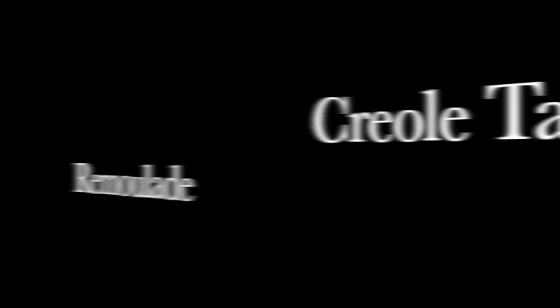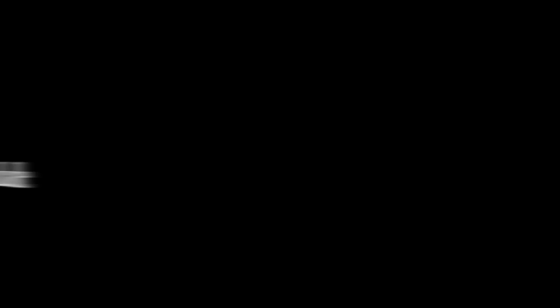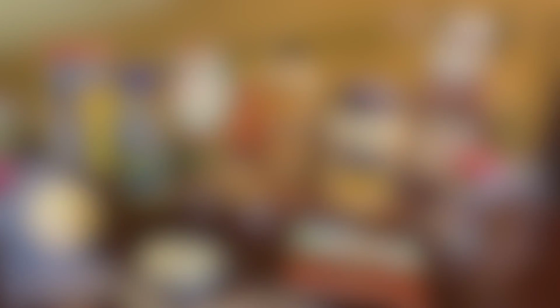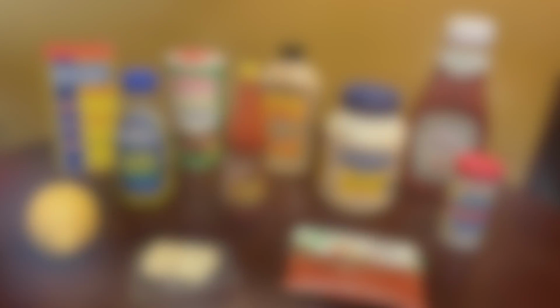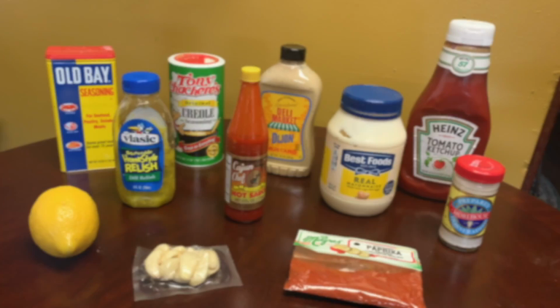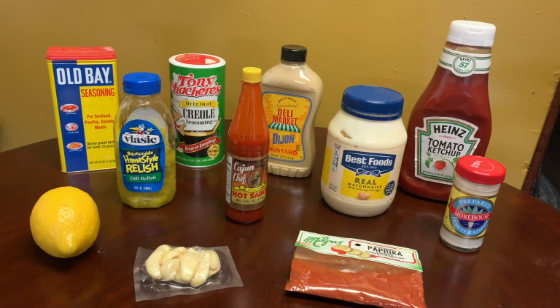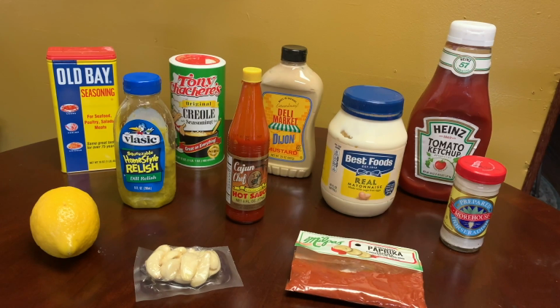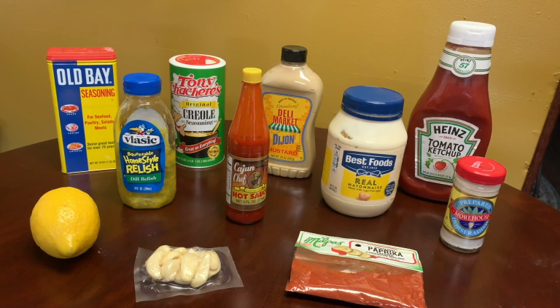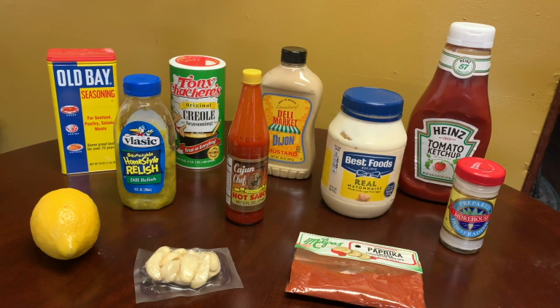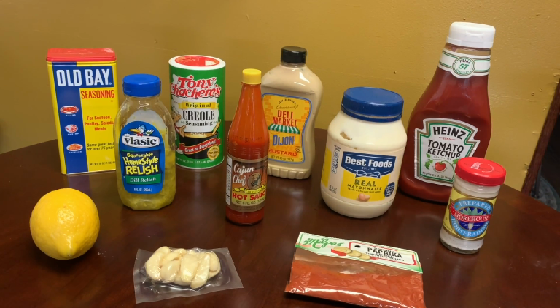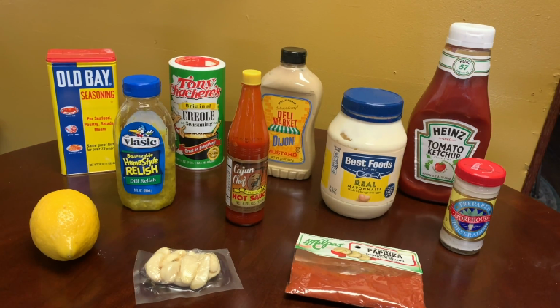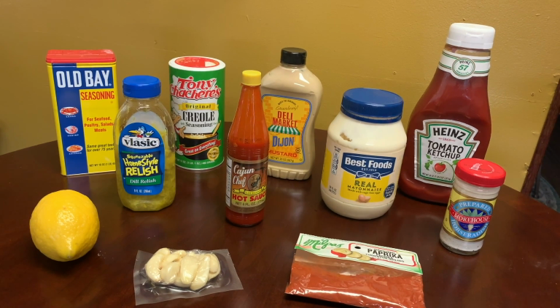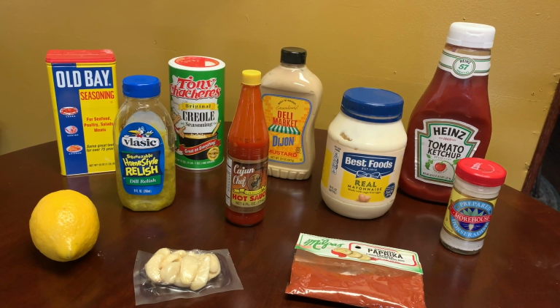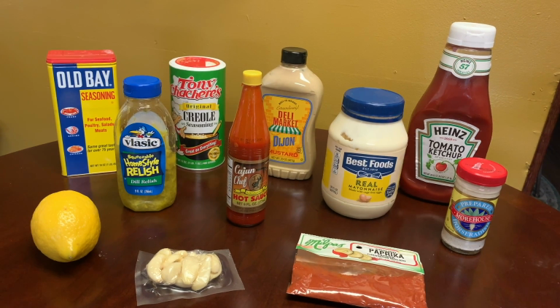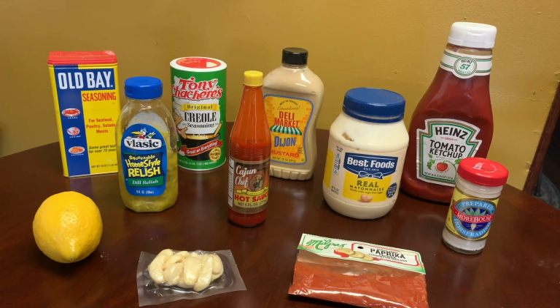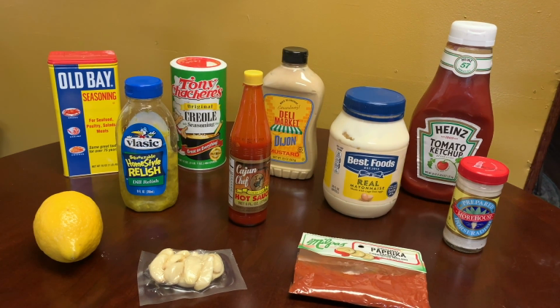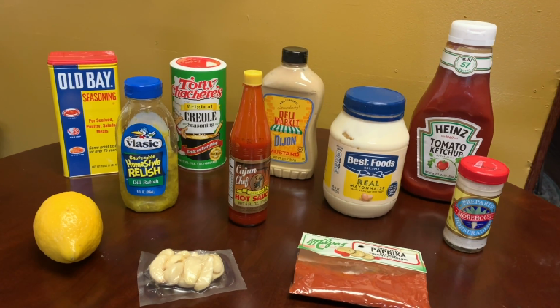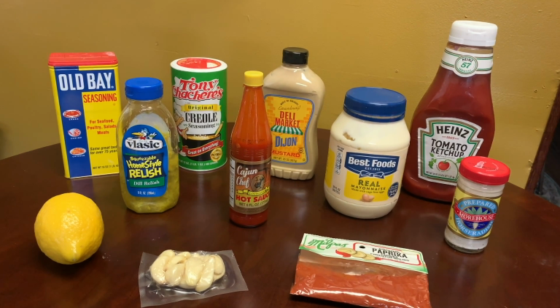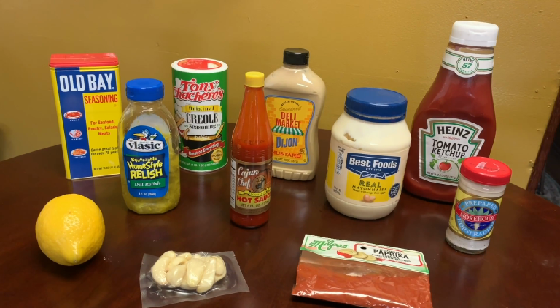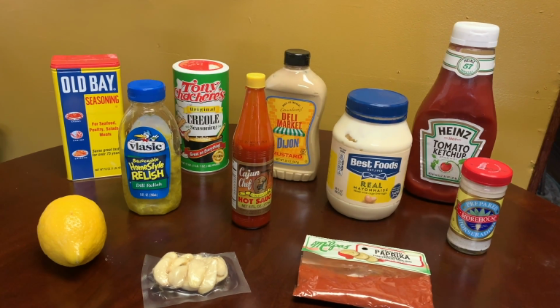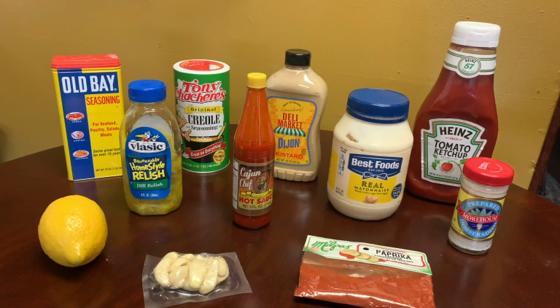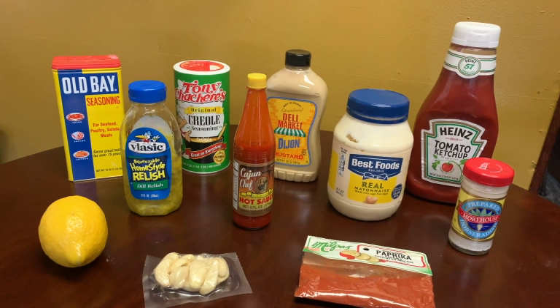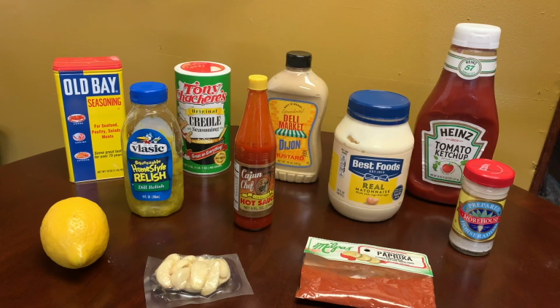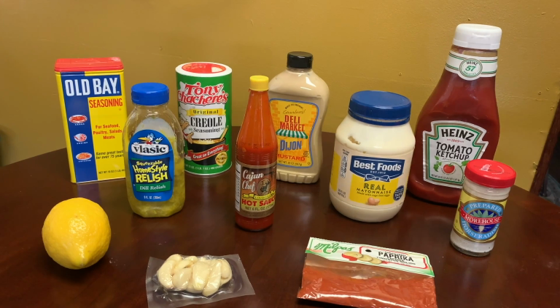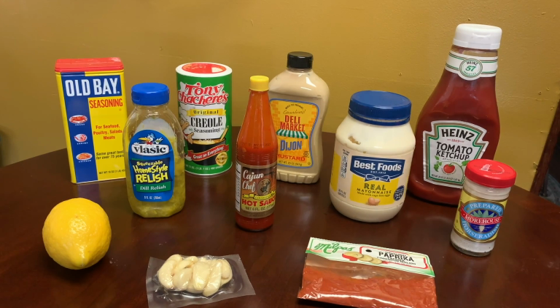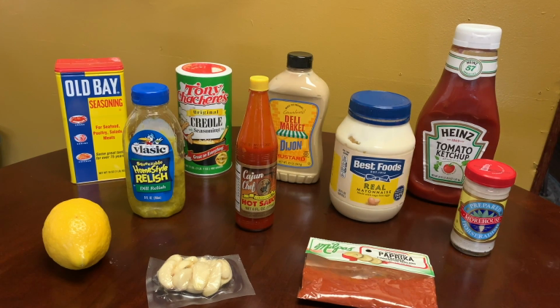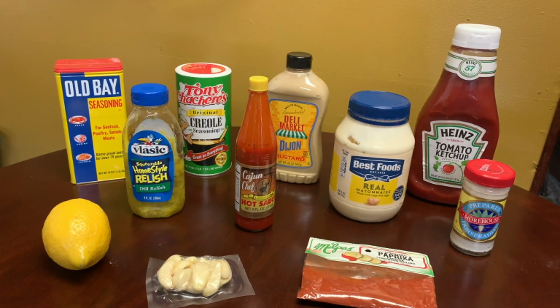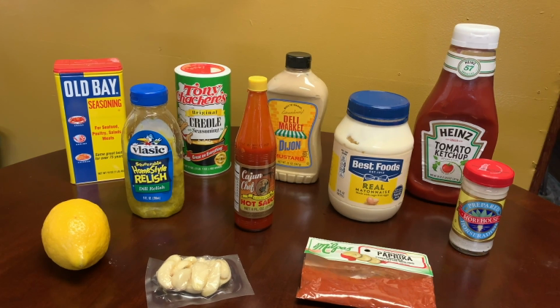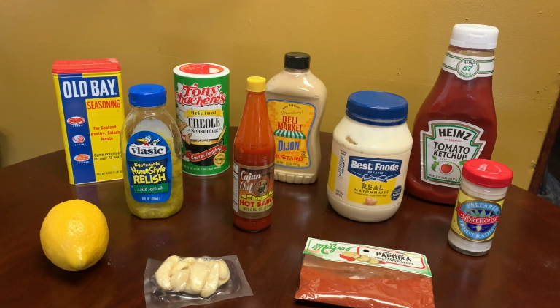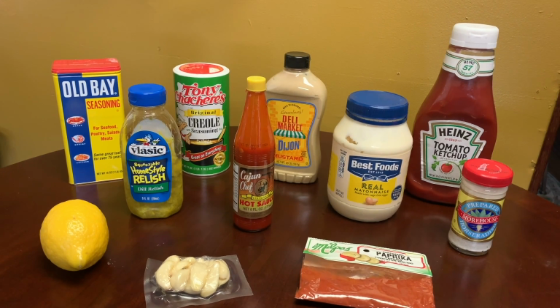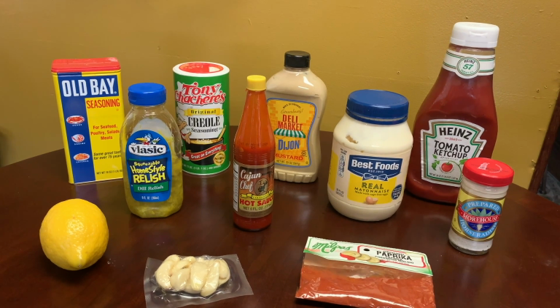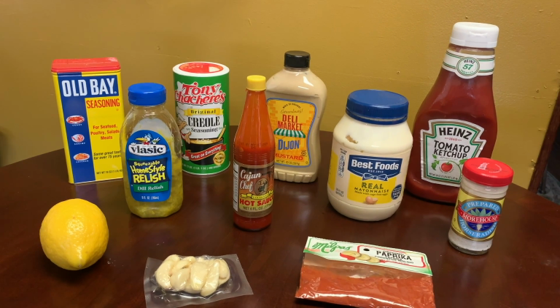Hello everyone, so today we're going to make remoulade sauce, and that's going to go with our shrimp po'boys.